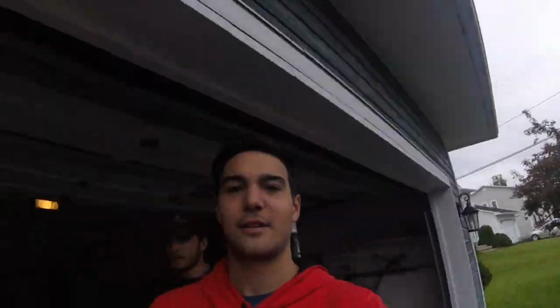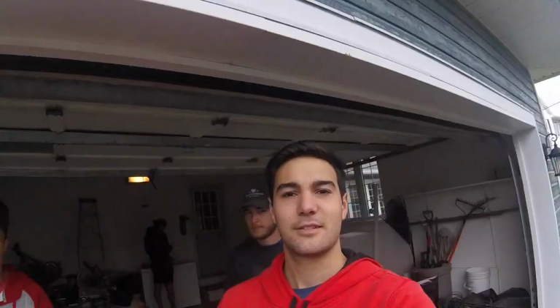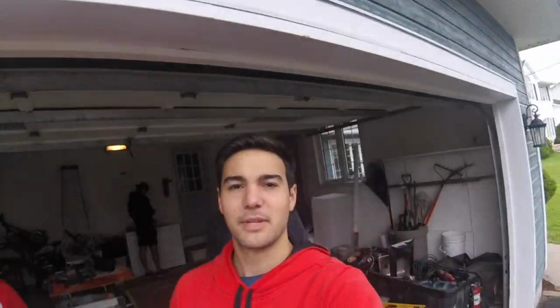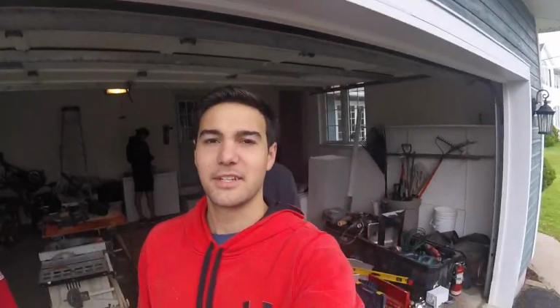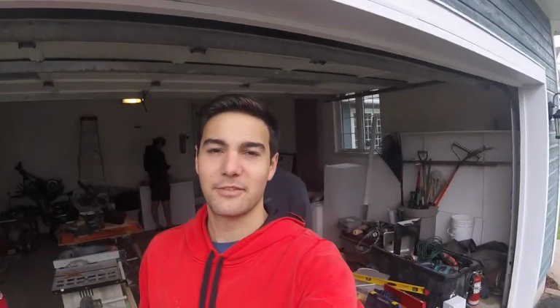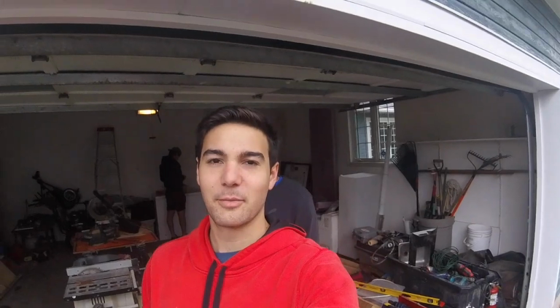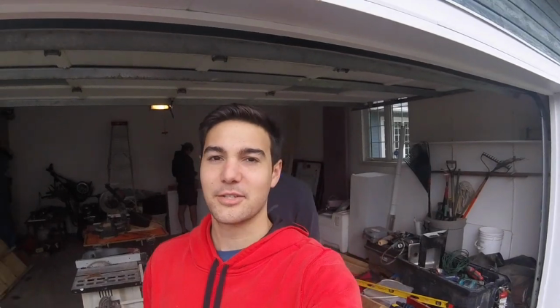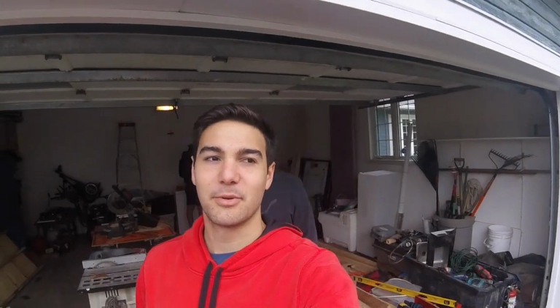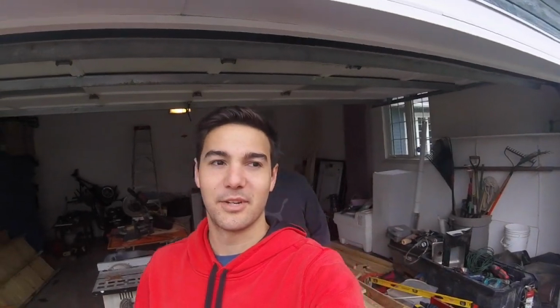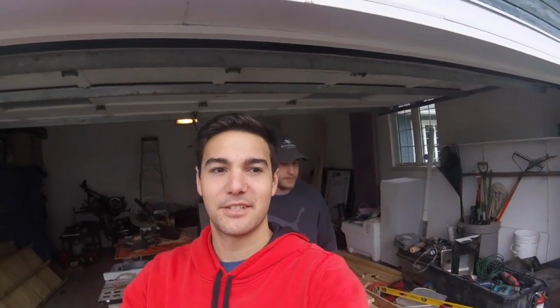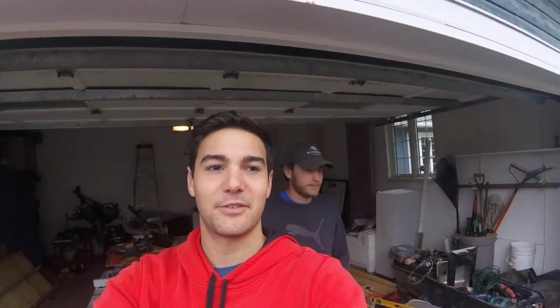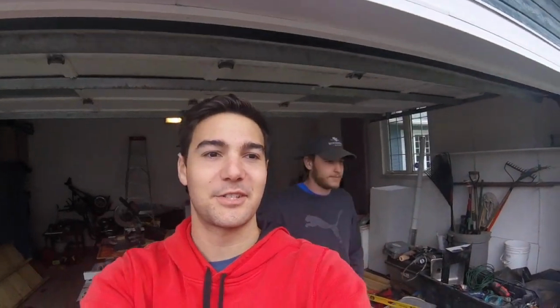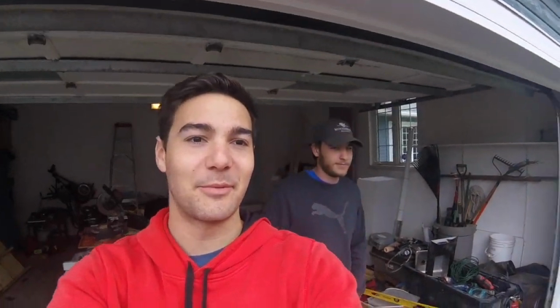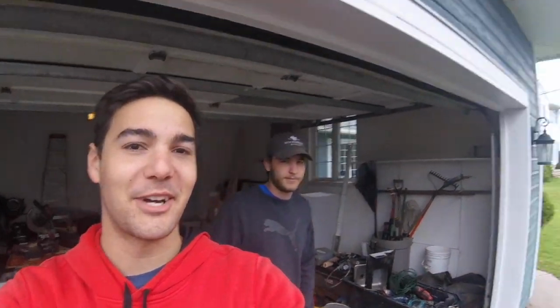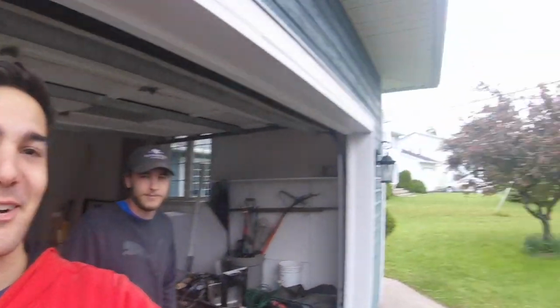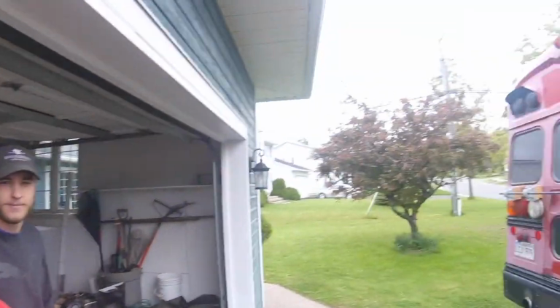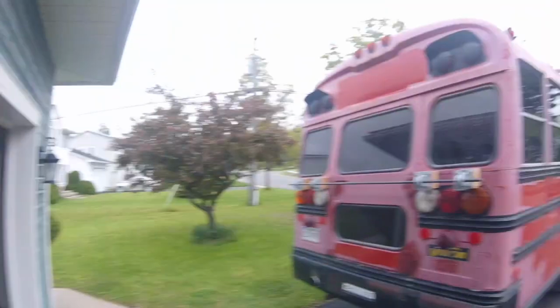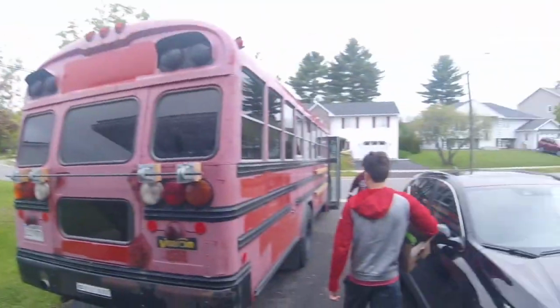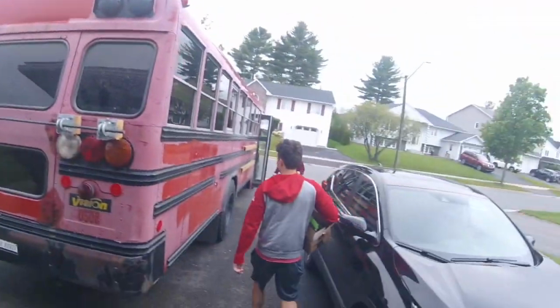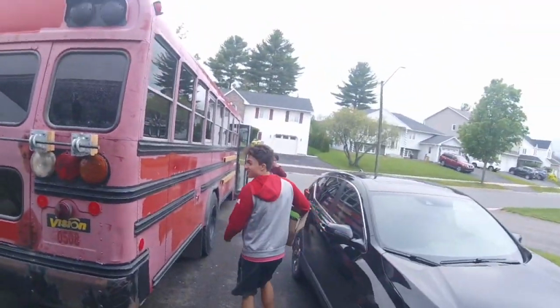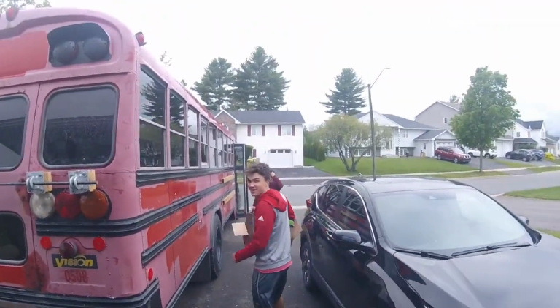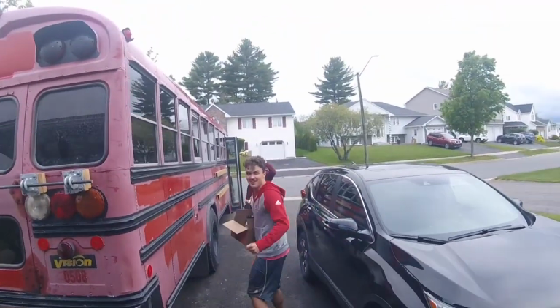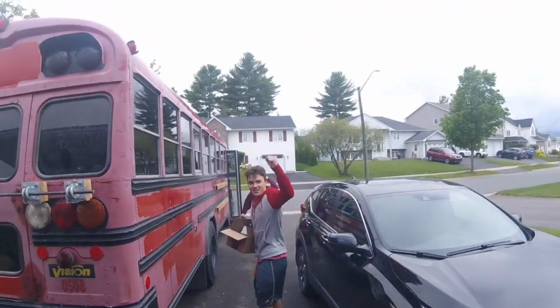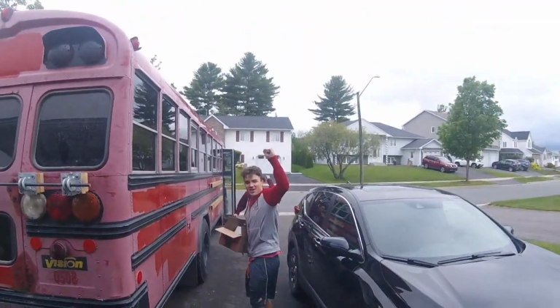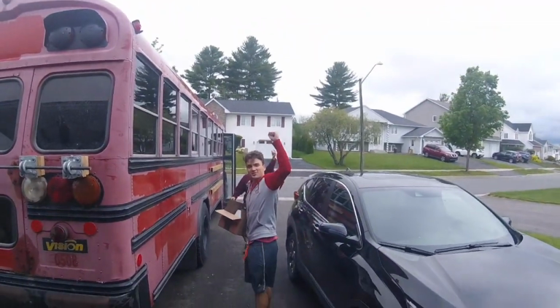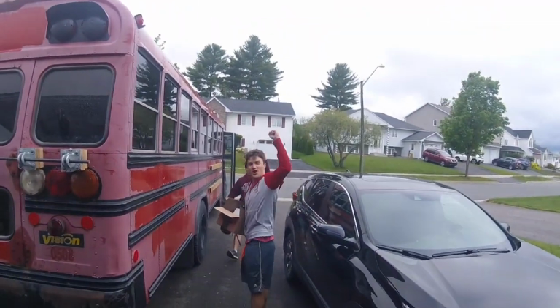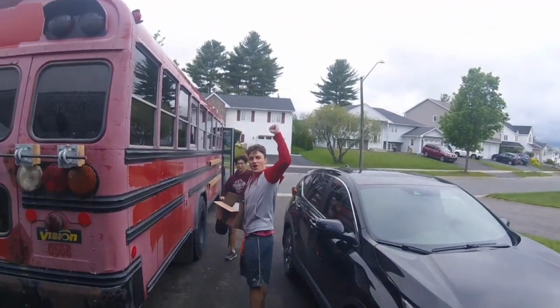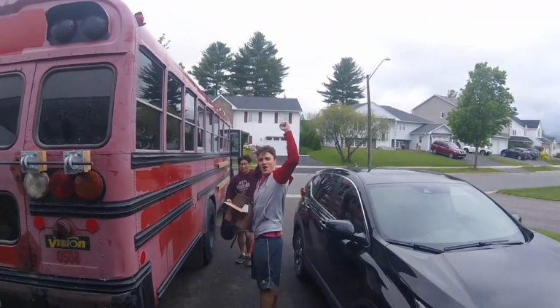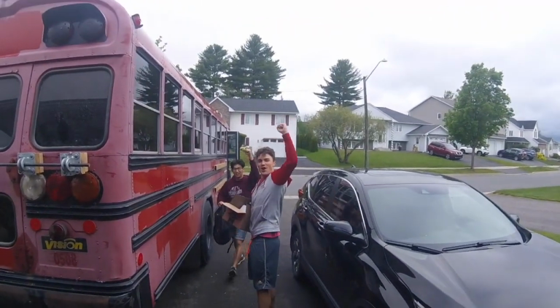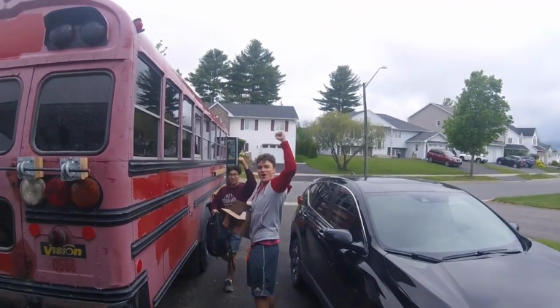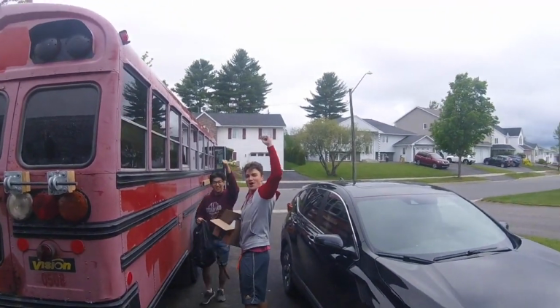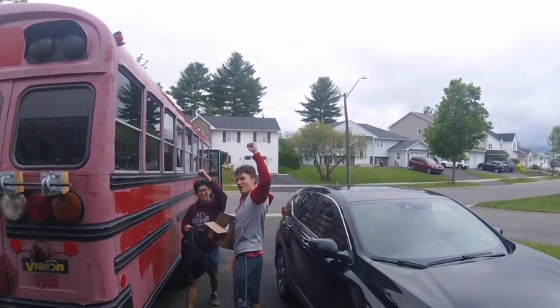Big day for the bus boys — first time we got all five. Drayden's back, baby, let's go!